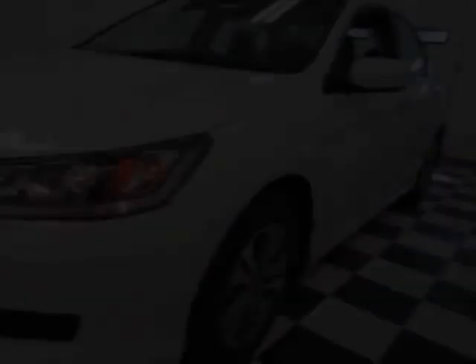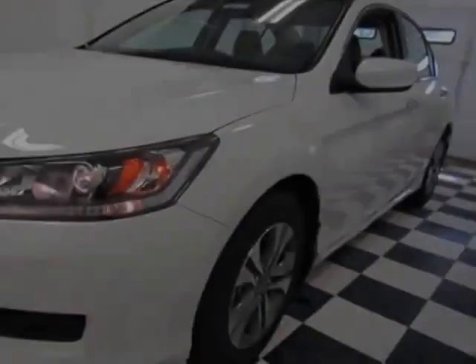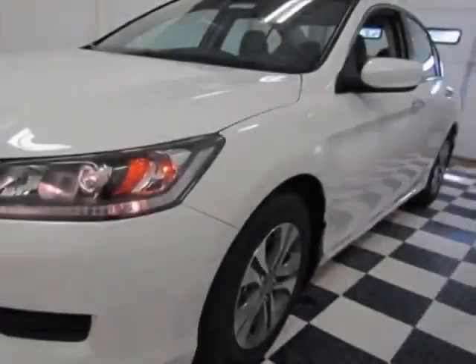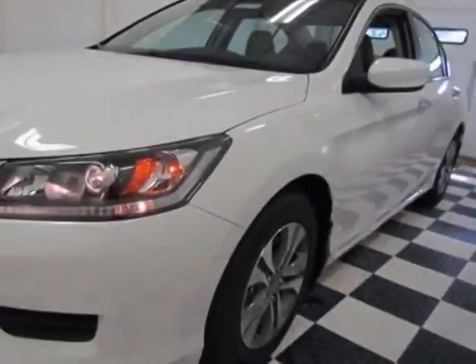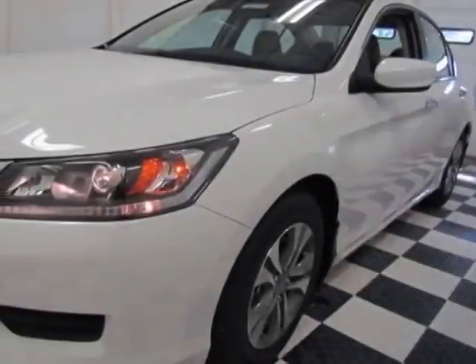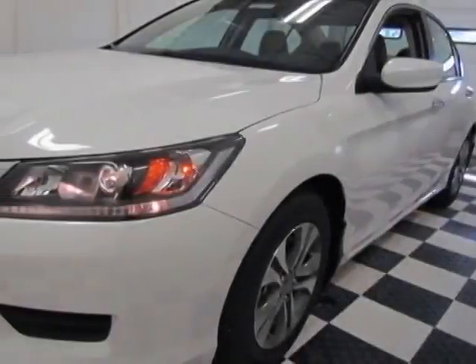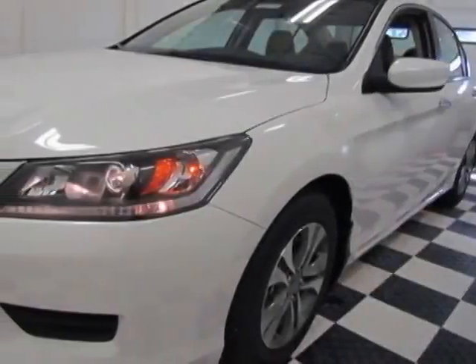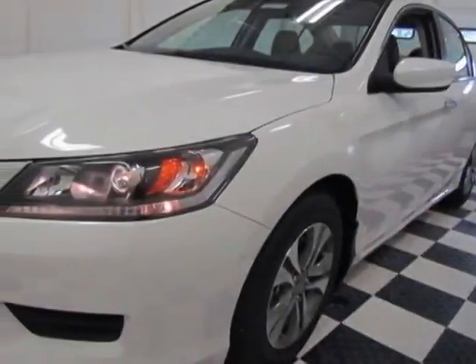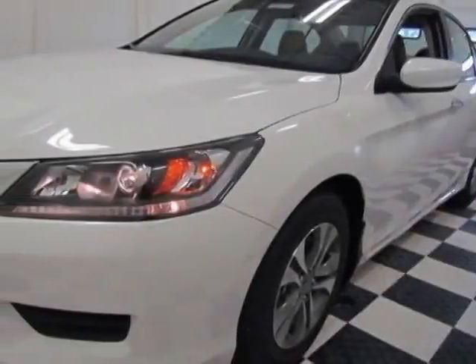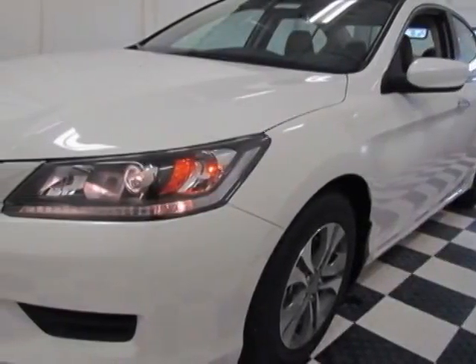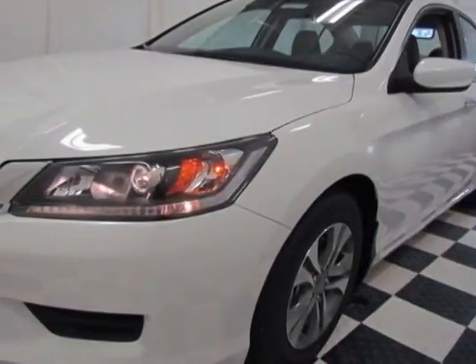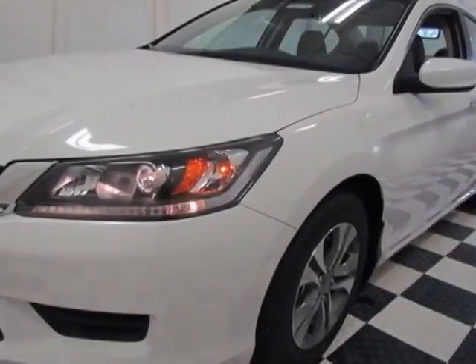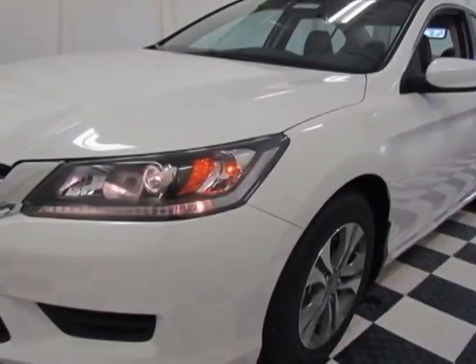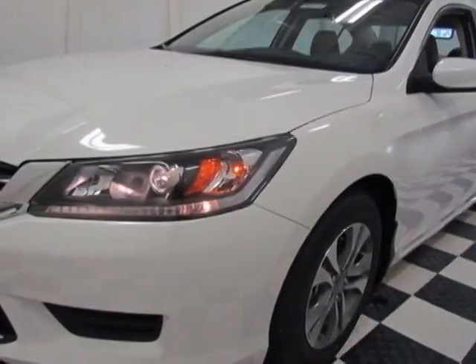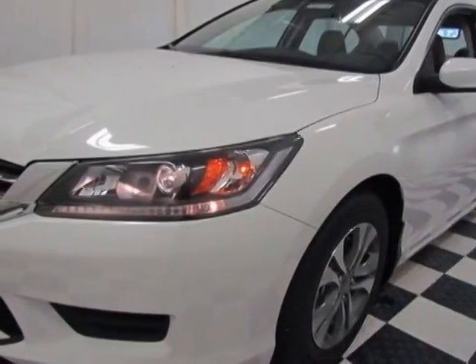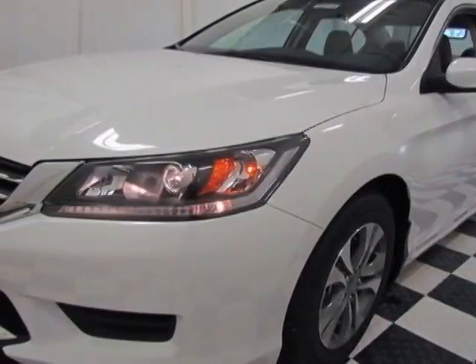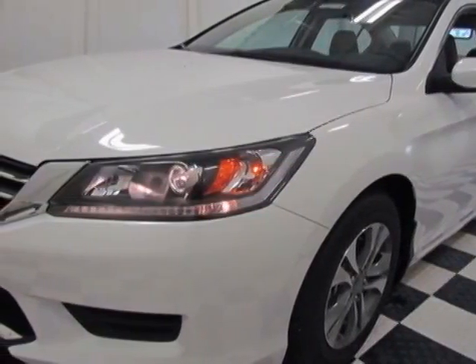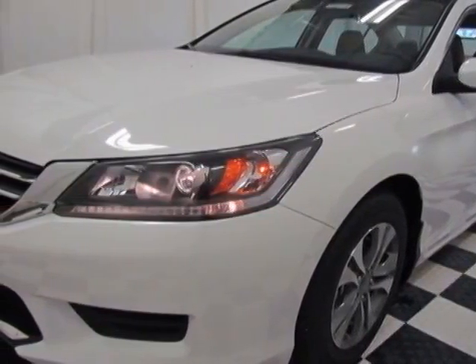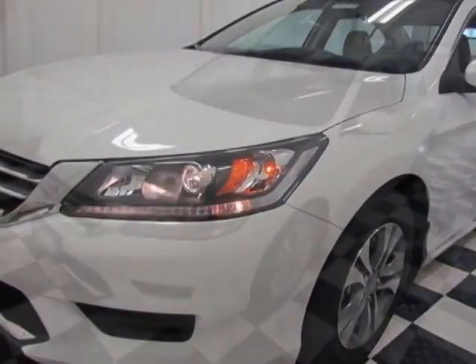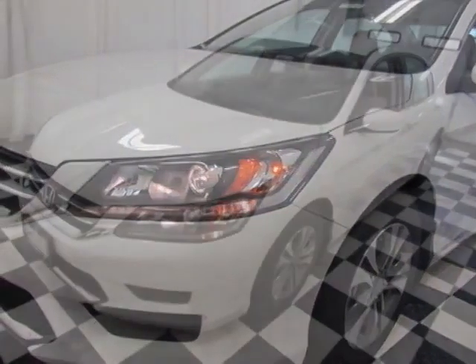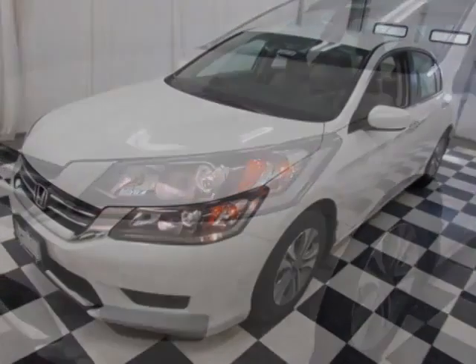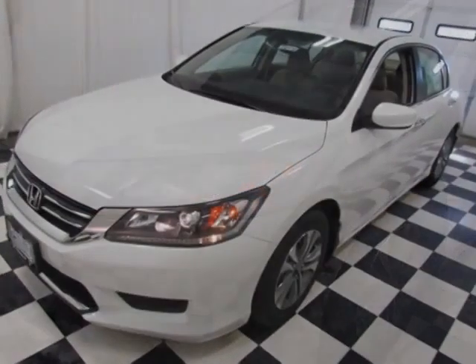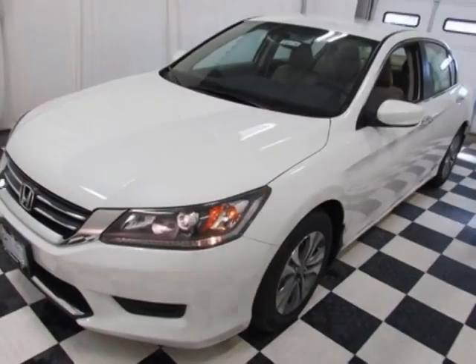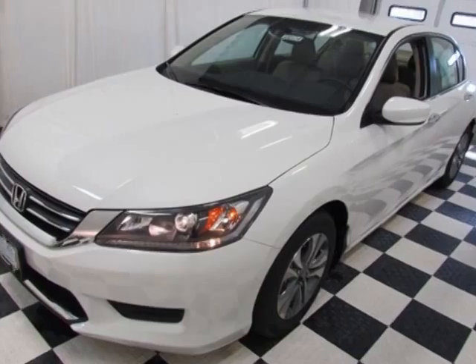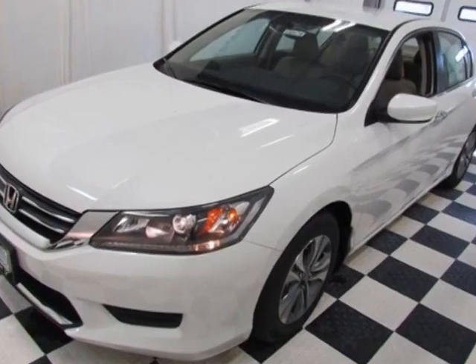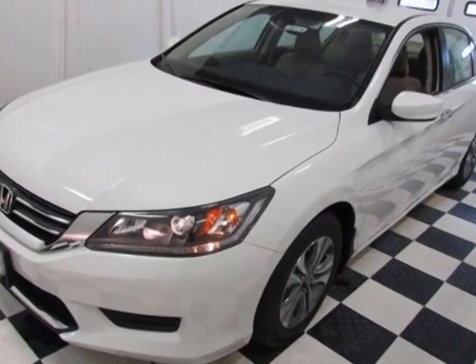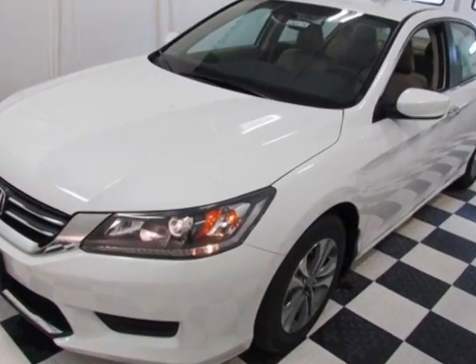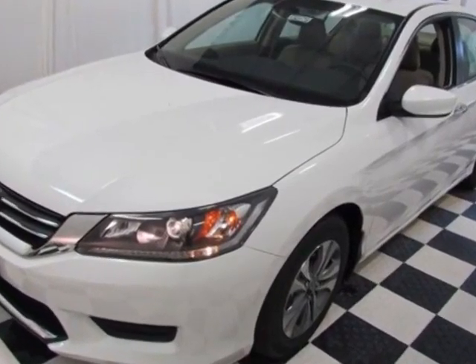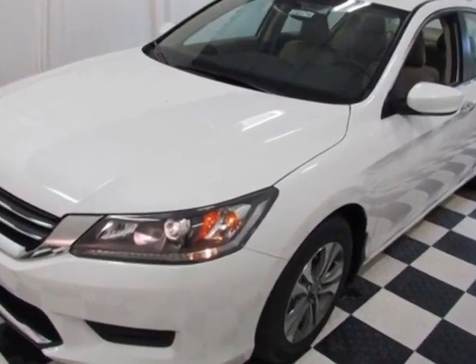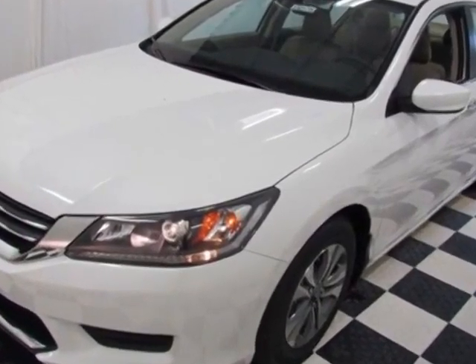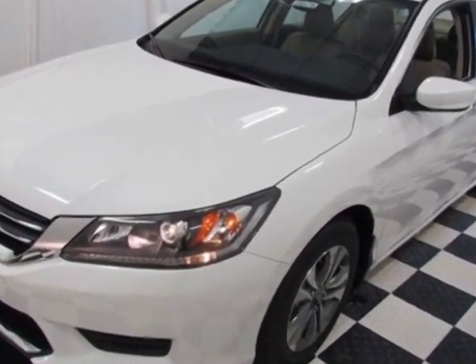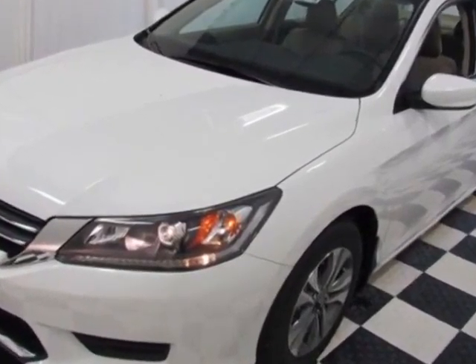Come take a look at this new 2015 Honda Accord sedan. For your protection, this vehicle has a full factory warranty.